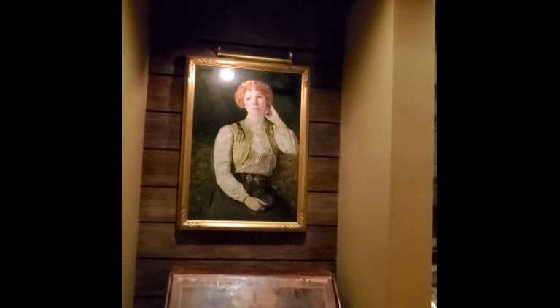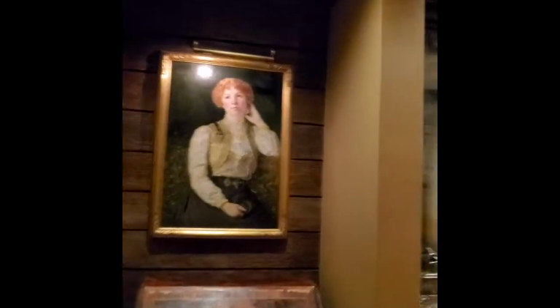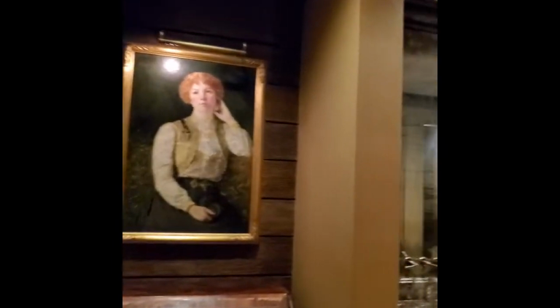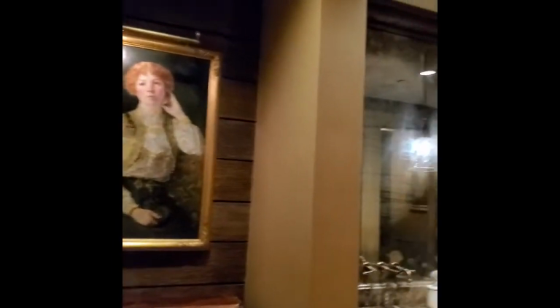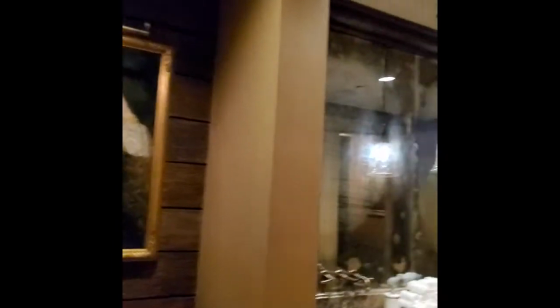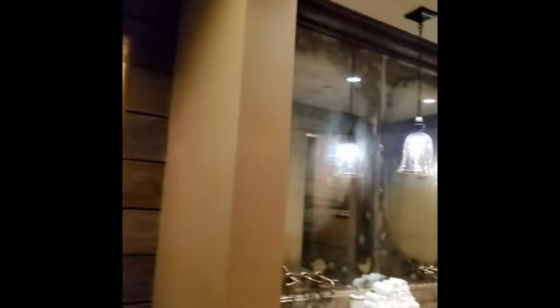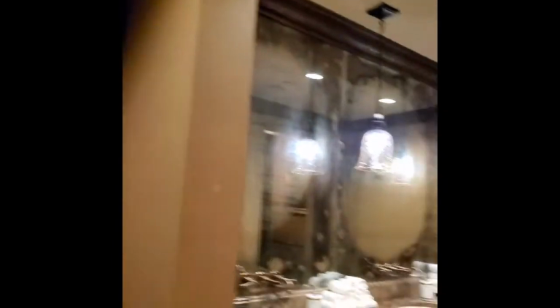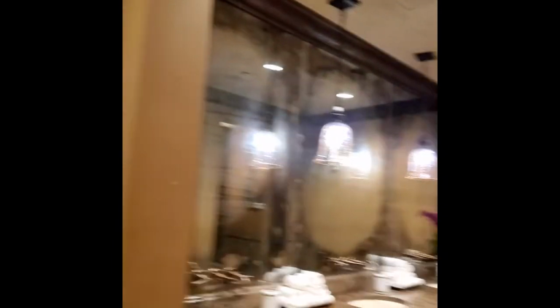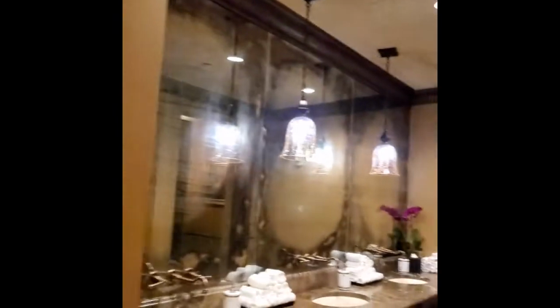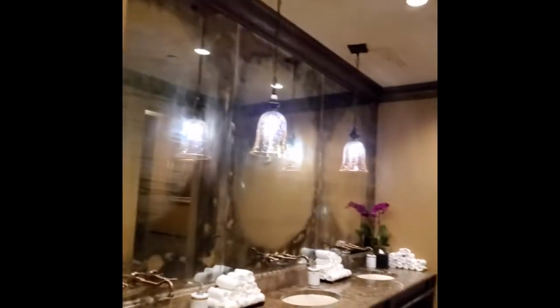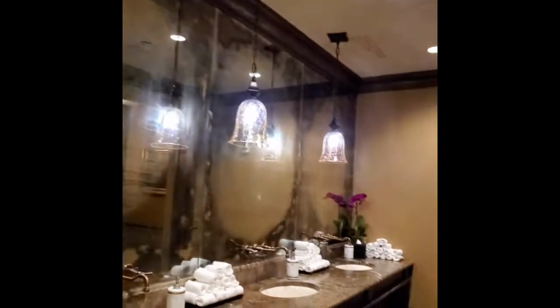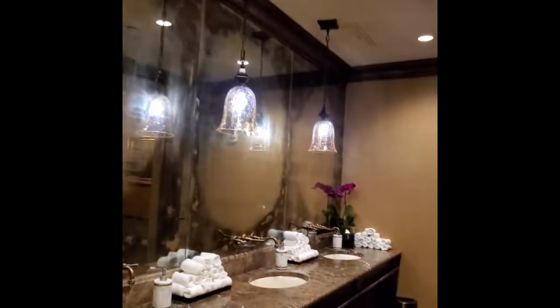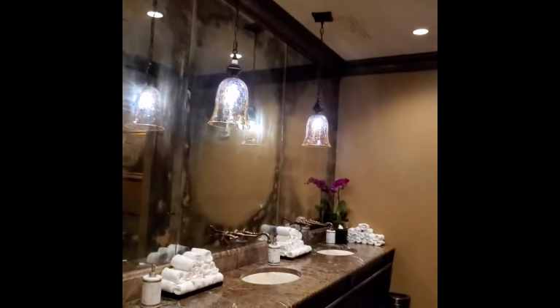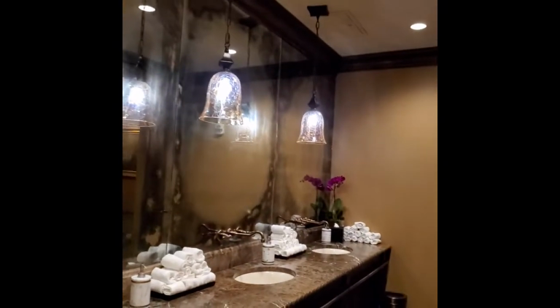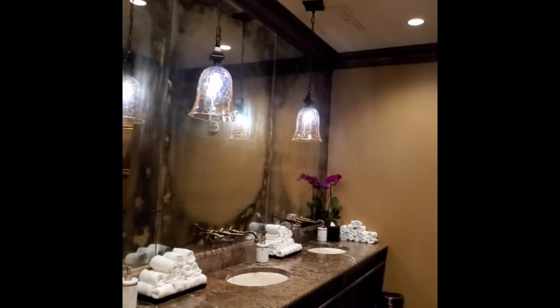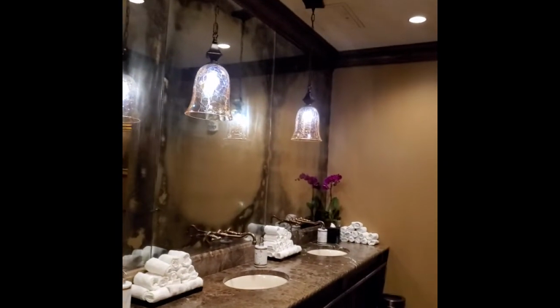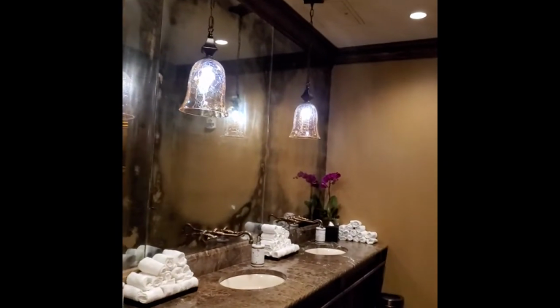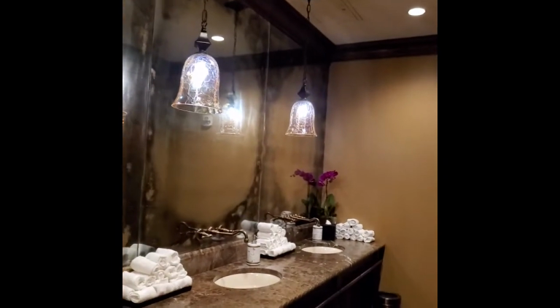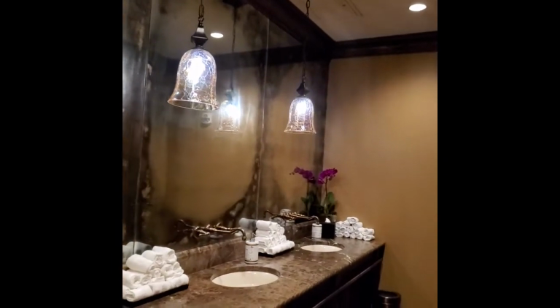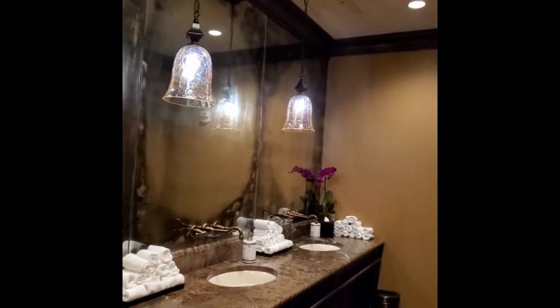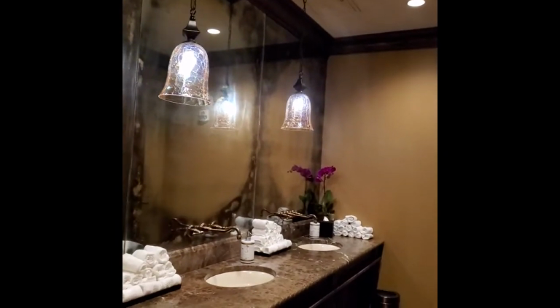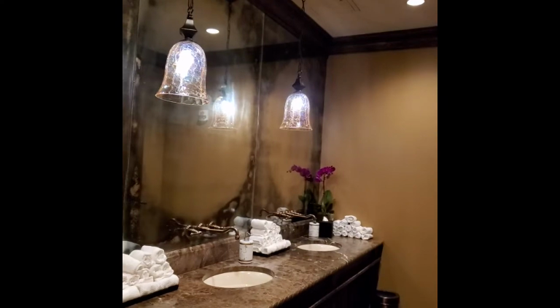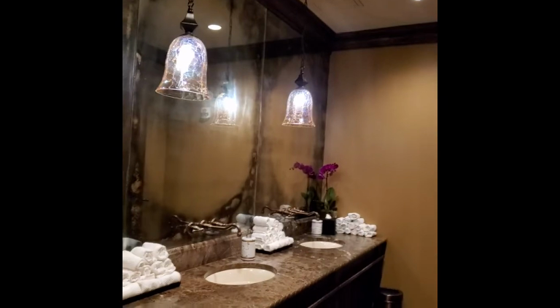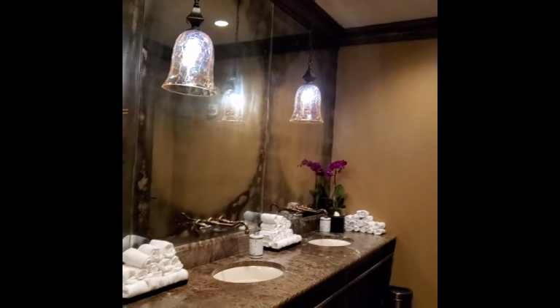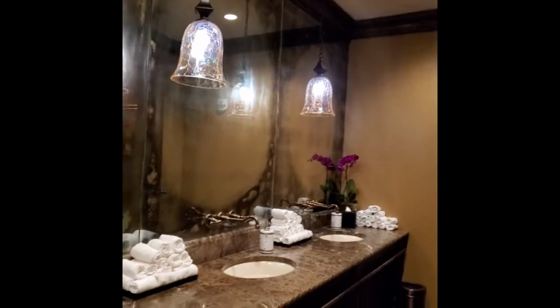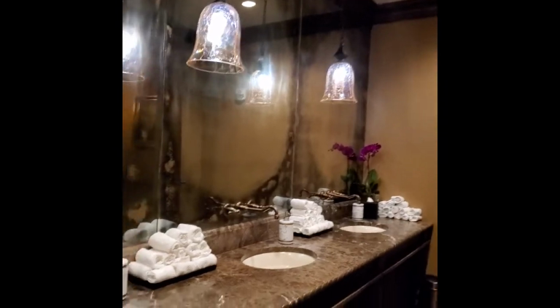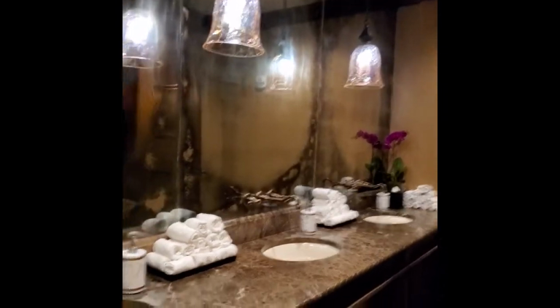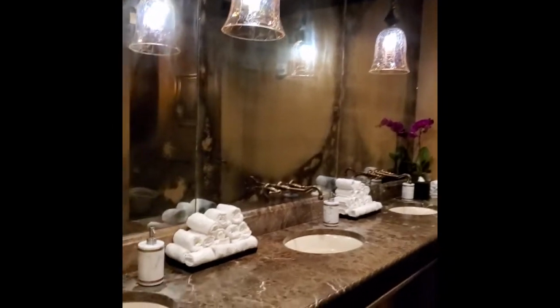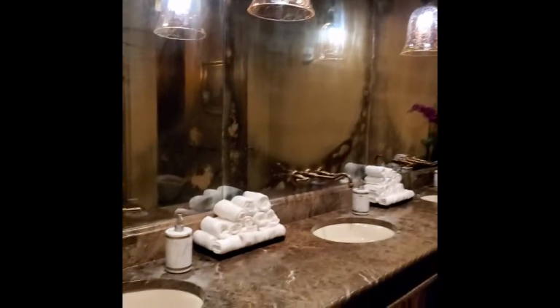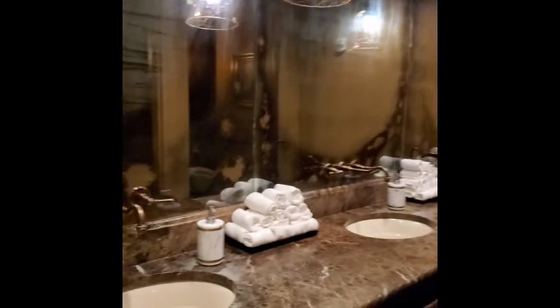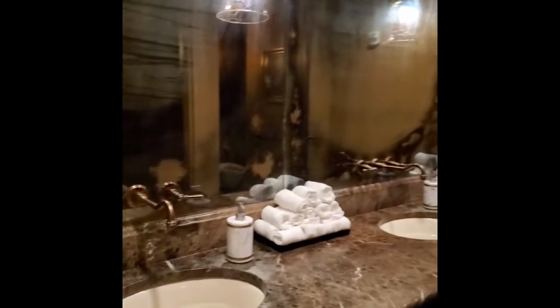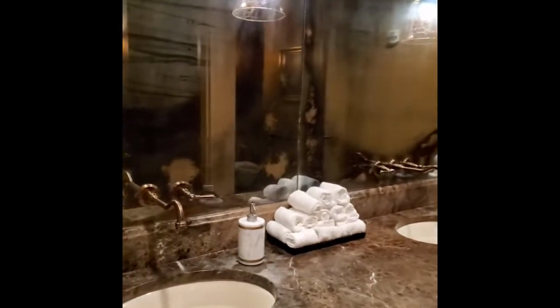Isn't this pretty? I always stop here. Love a clean bathroom.